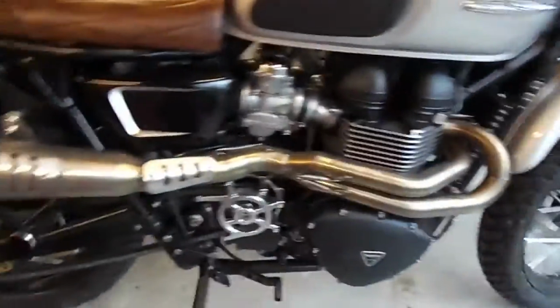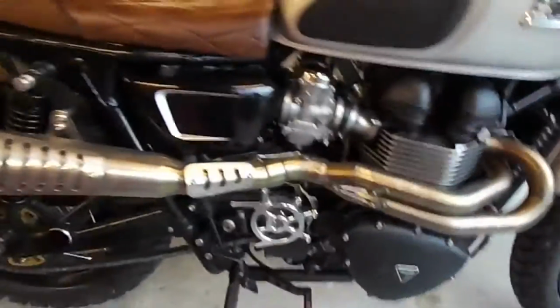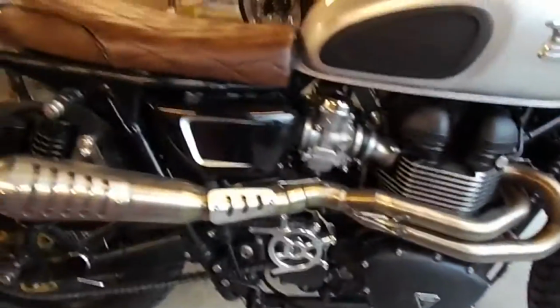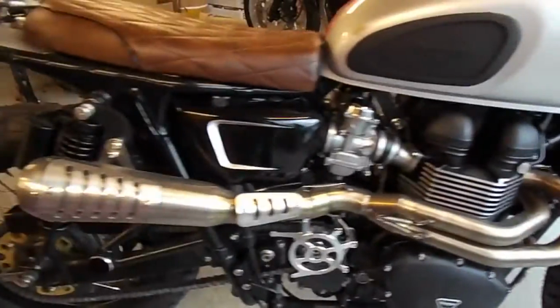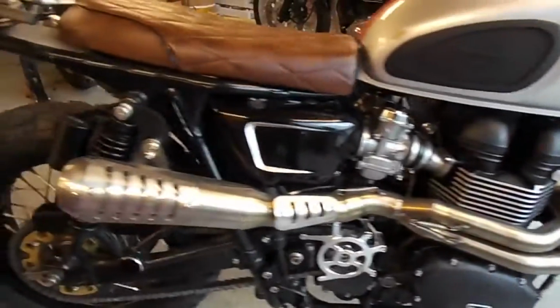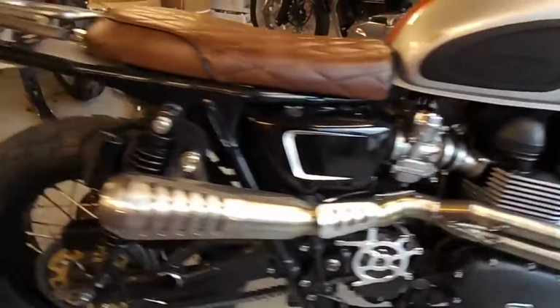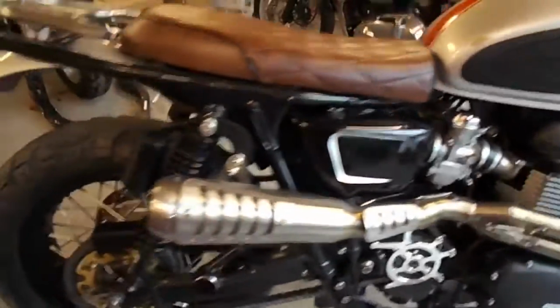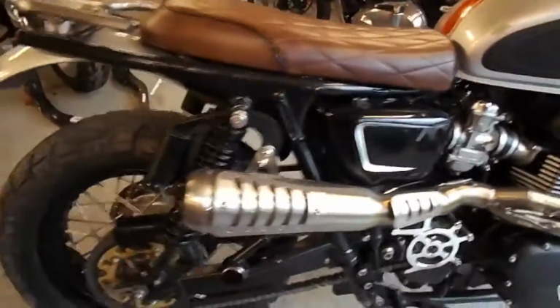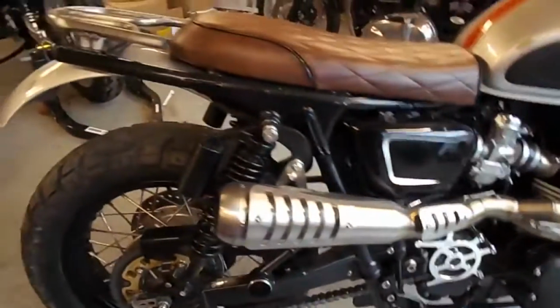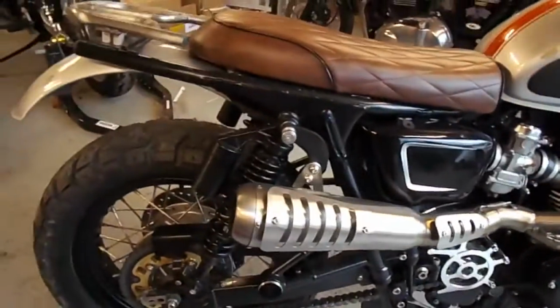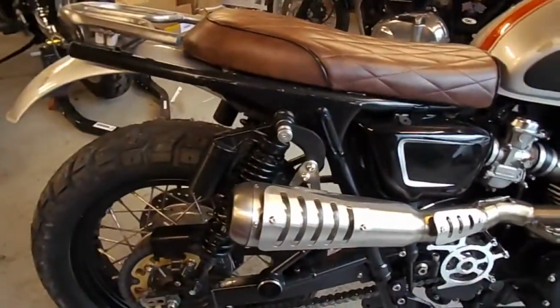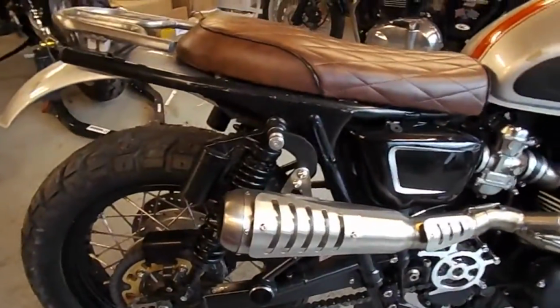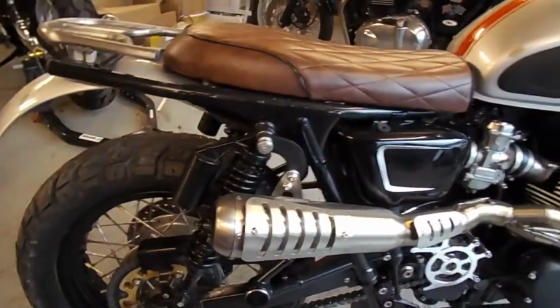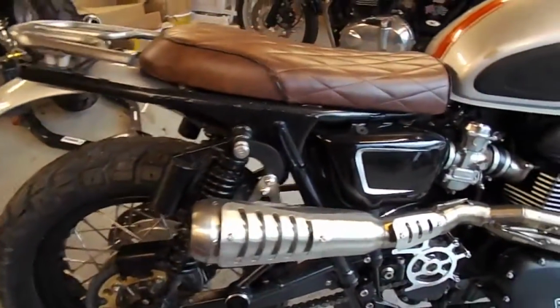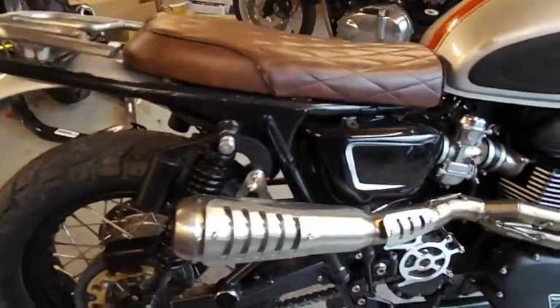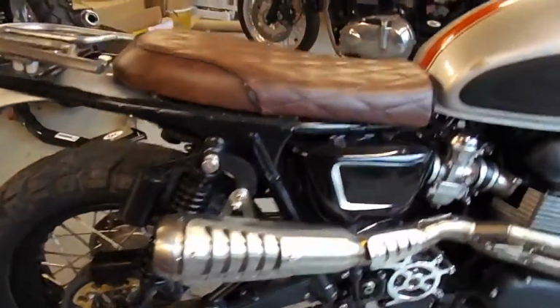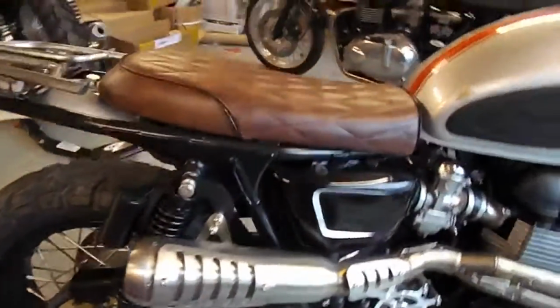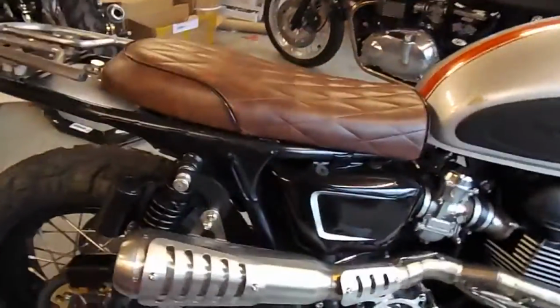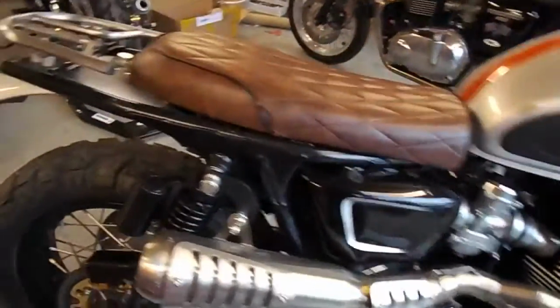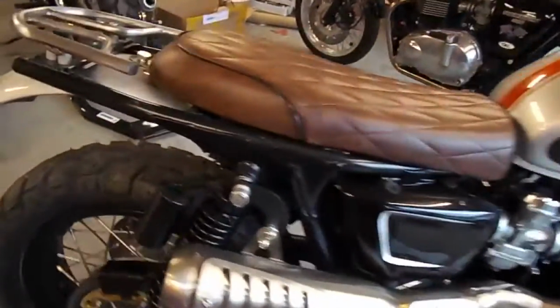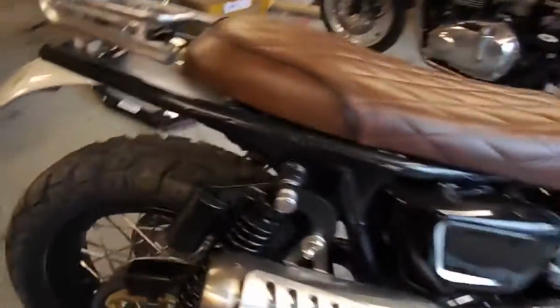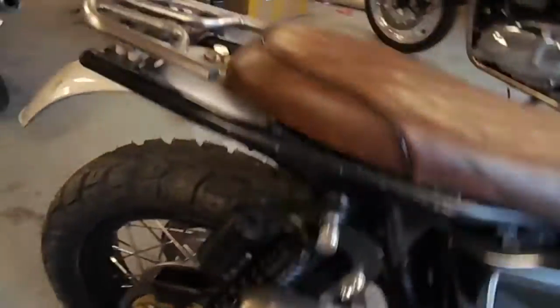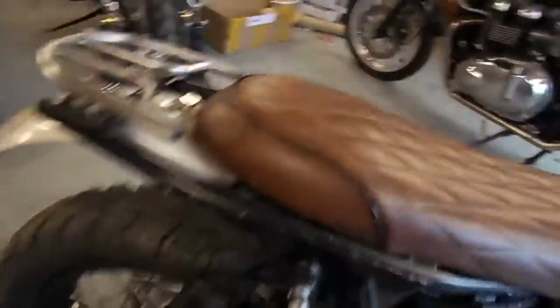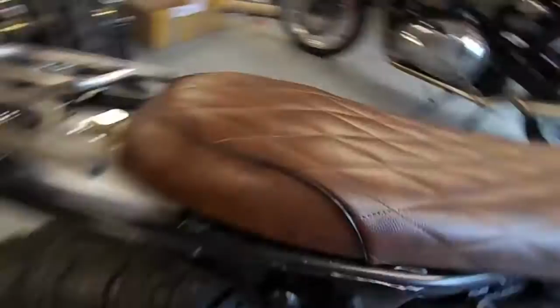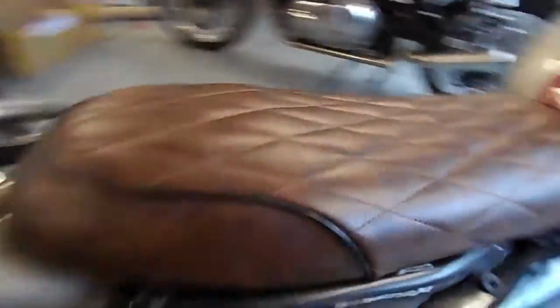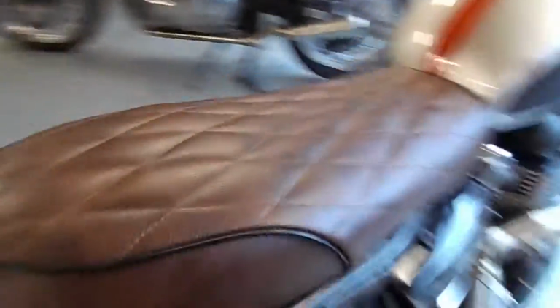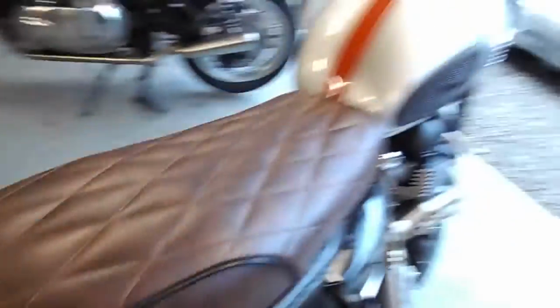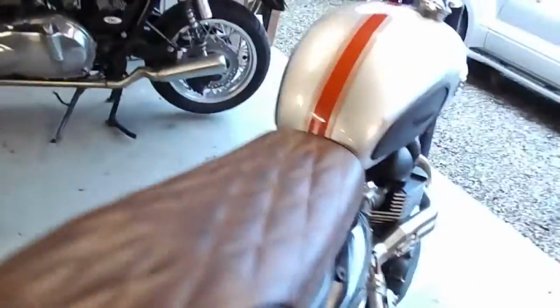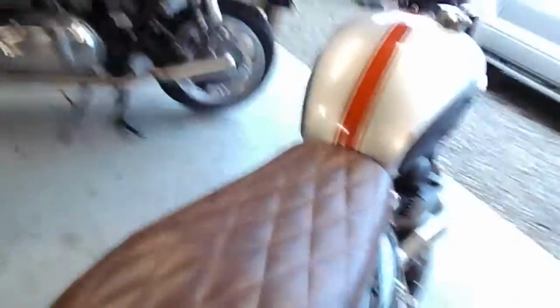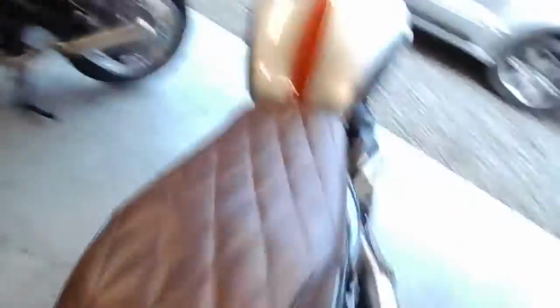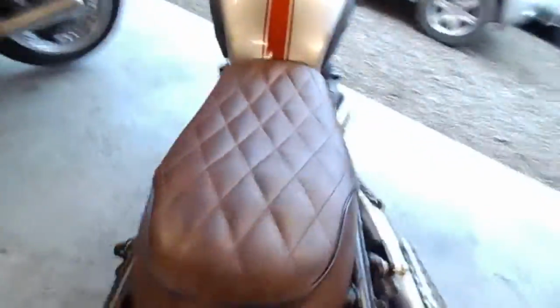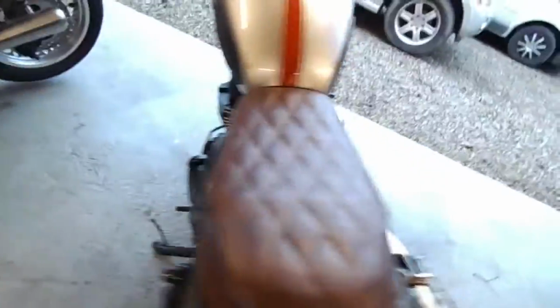I get asked quite a bit what the exhaust sounds like without a baffle in, so I'll start it up now and let you have a listen.